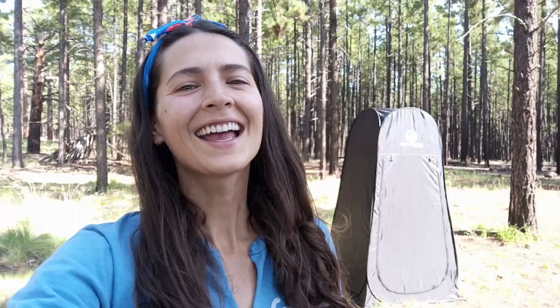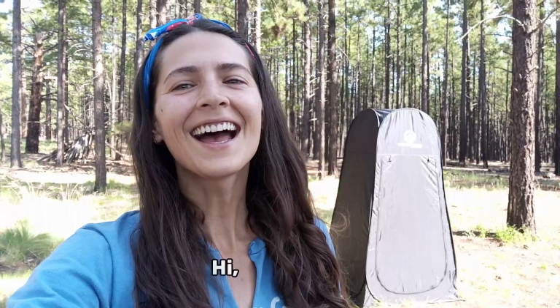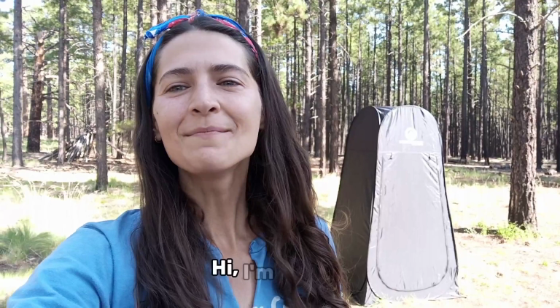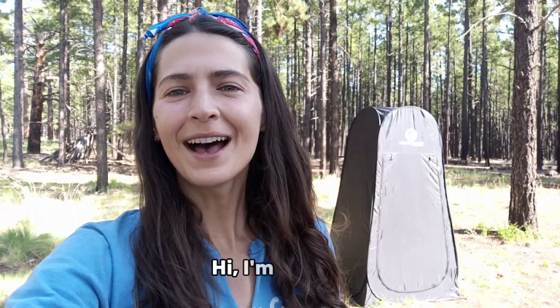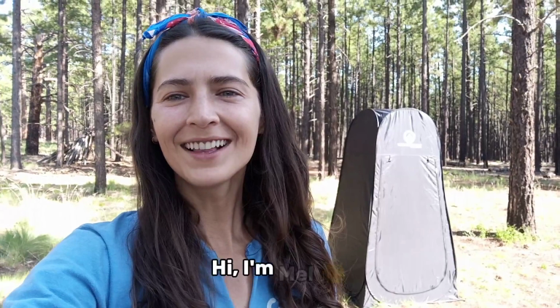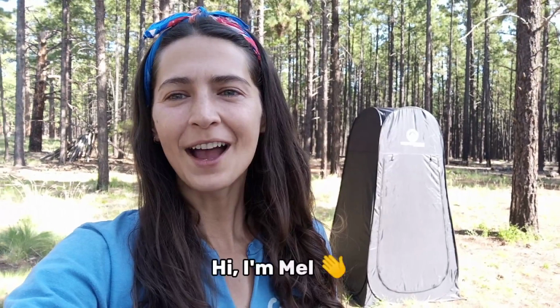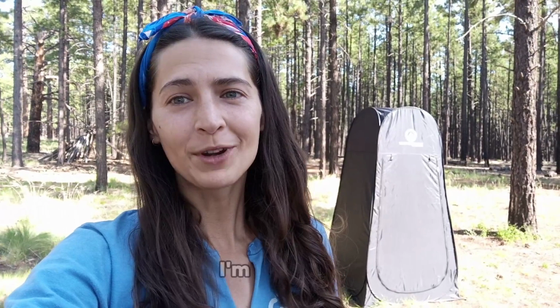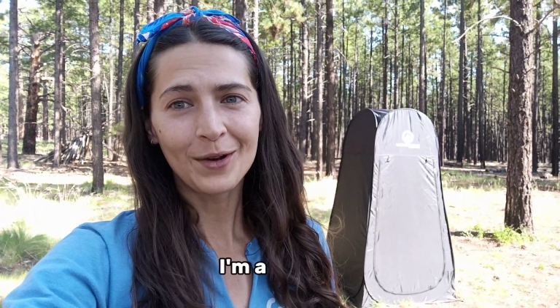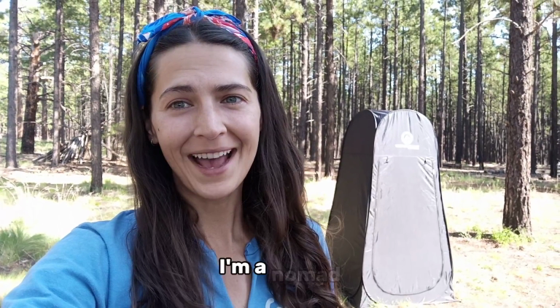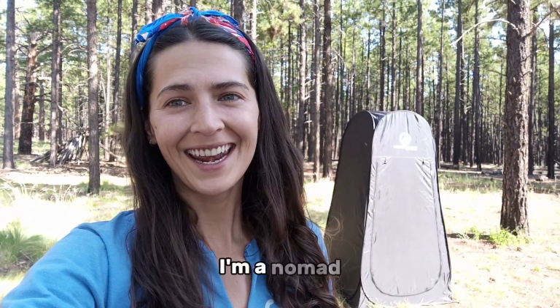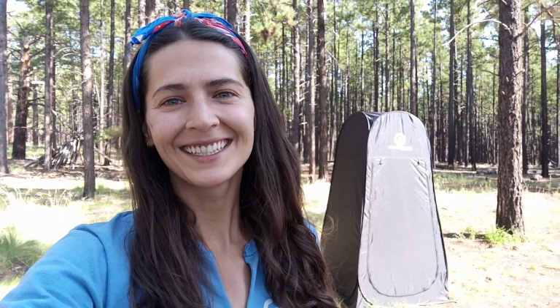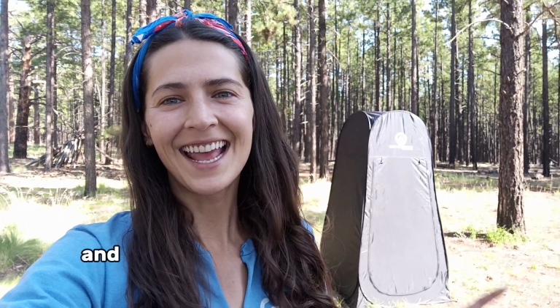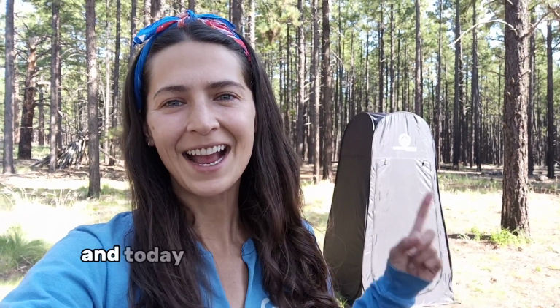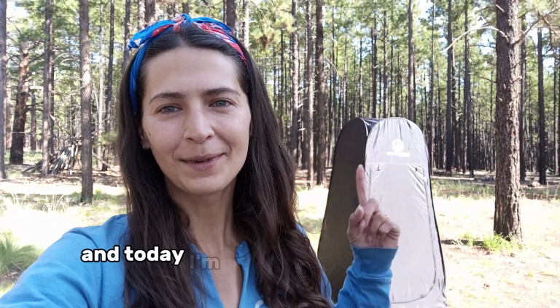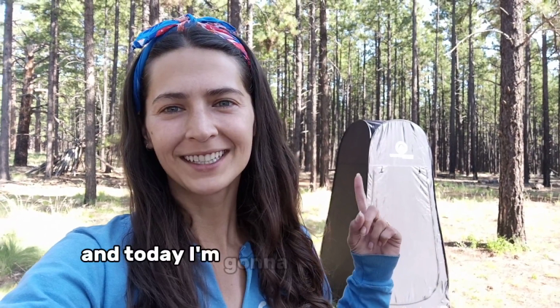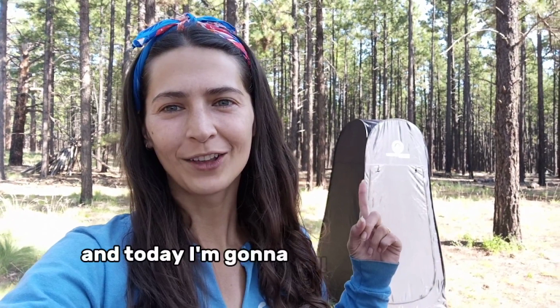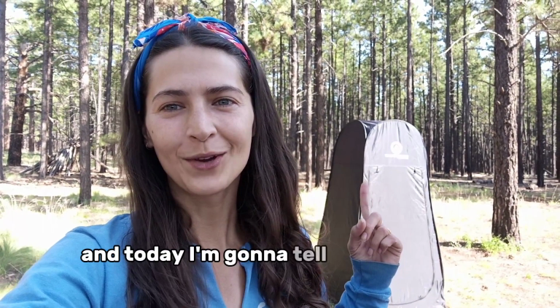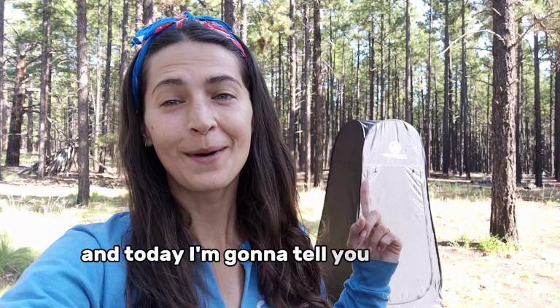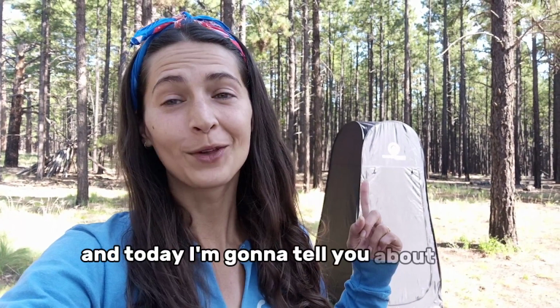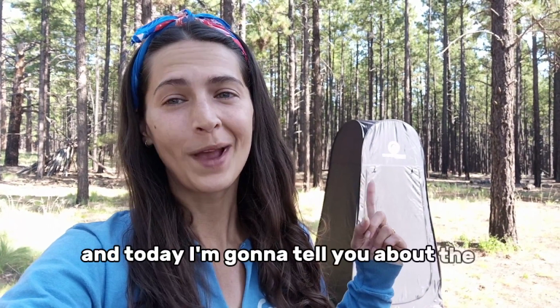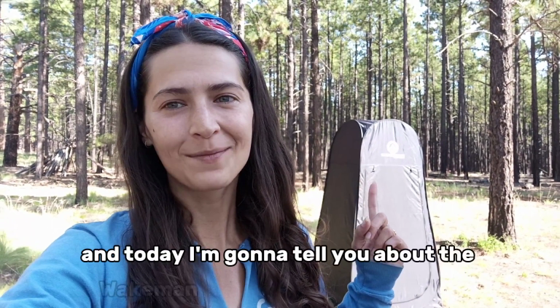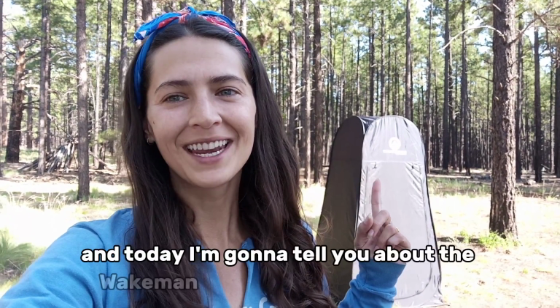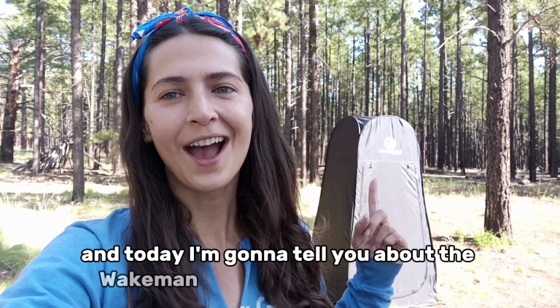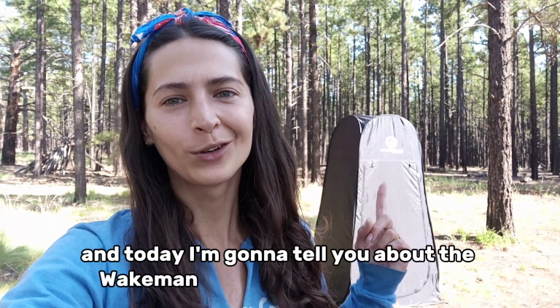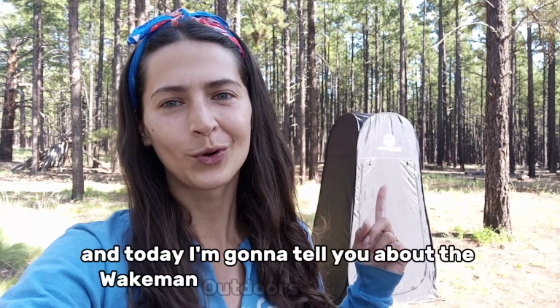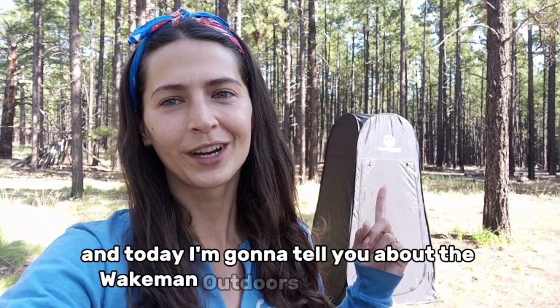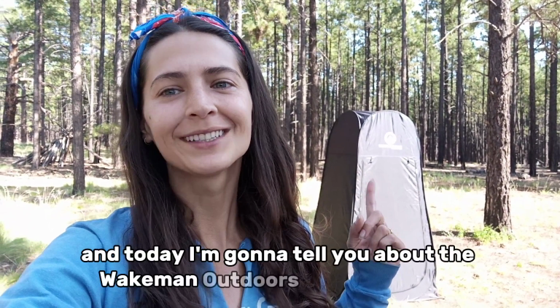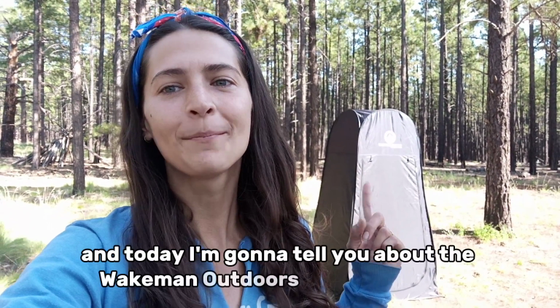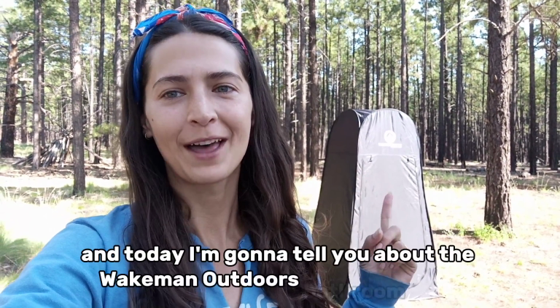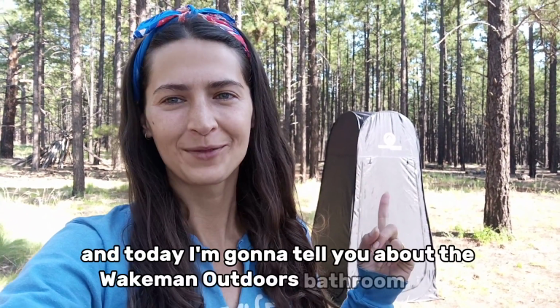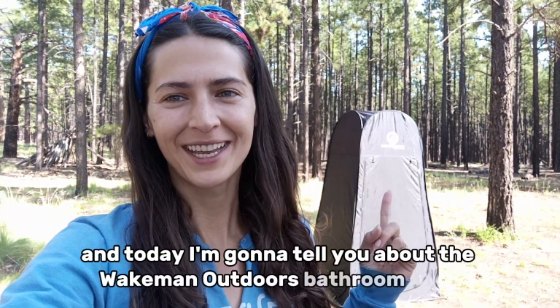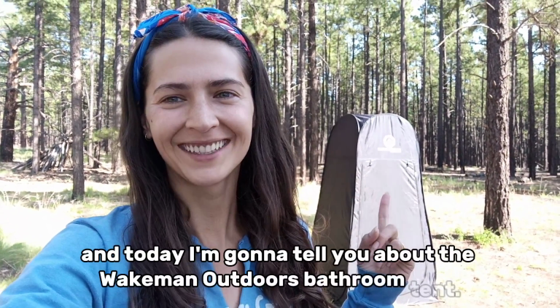Hi, I'm Mel. I'm a nomad and today I'm going to tell you about the Wakeman Outdoors Bathroom Tent.